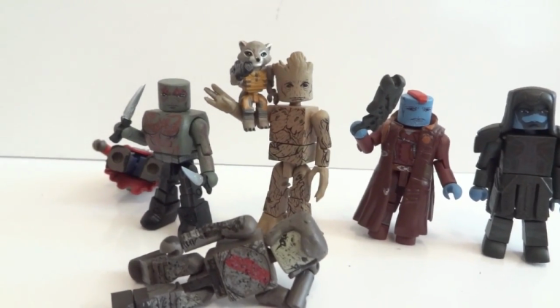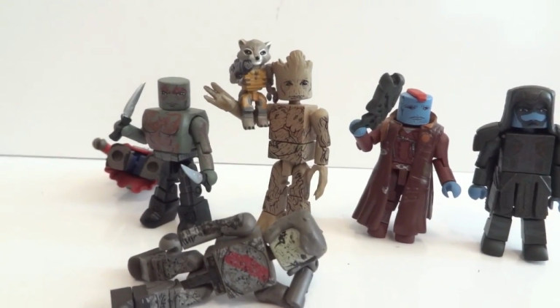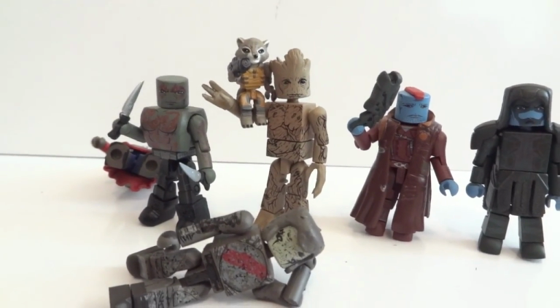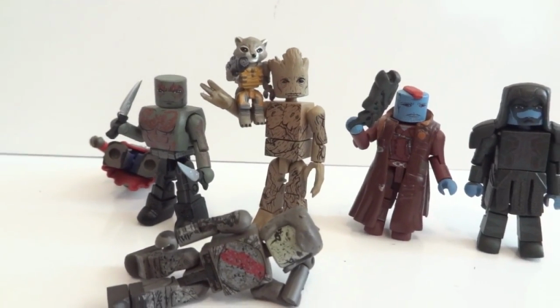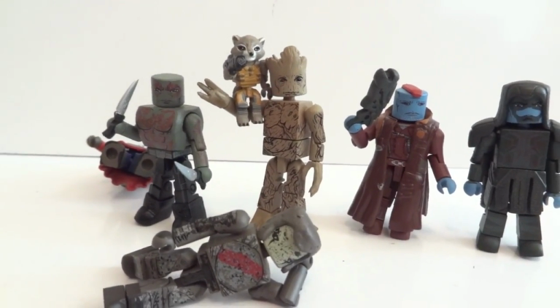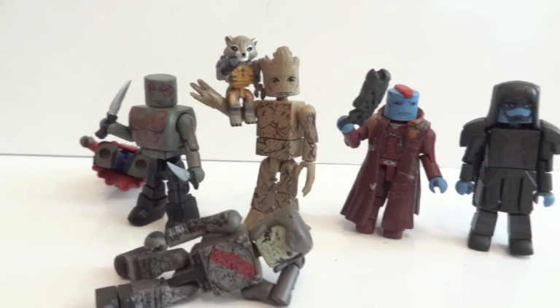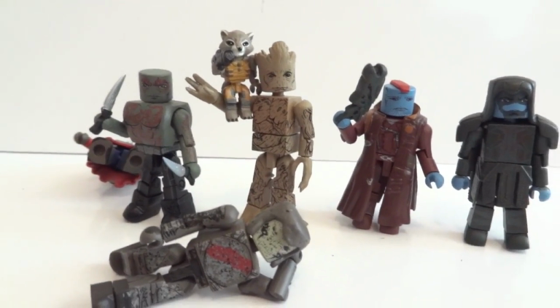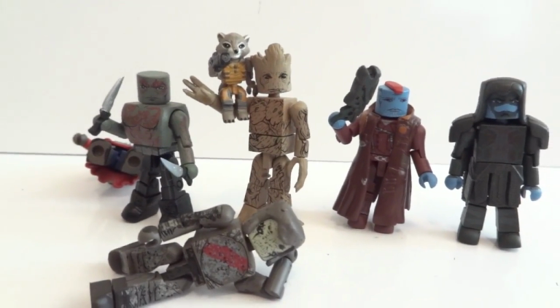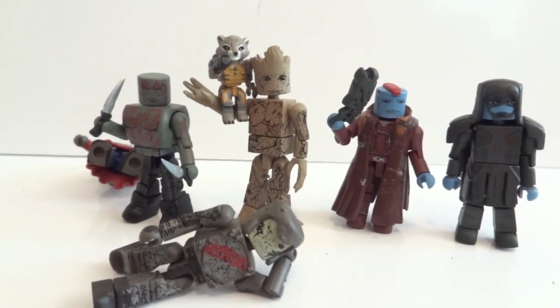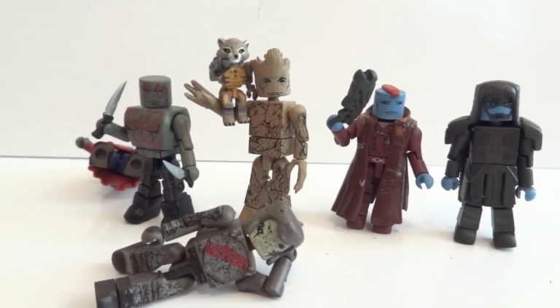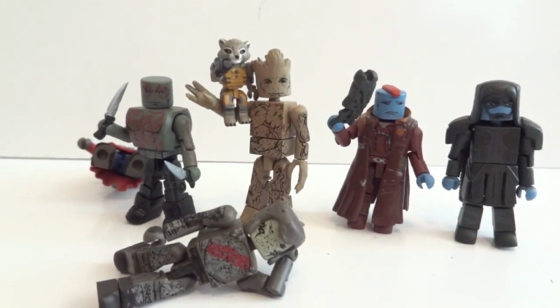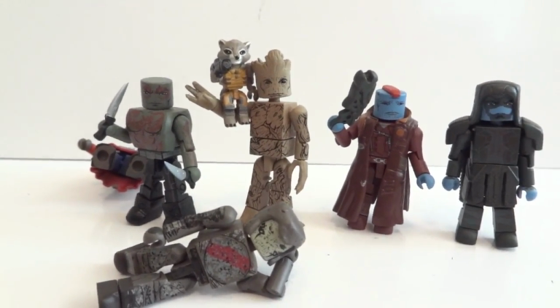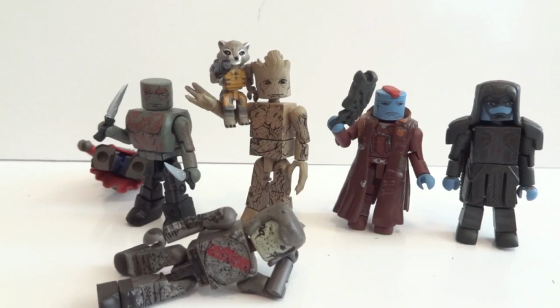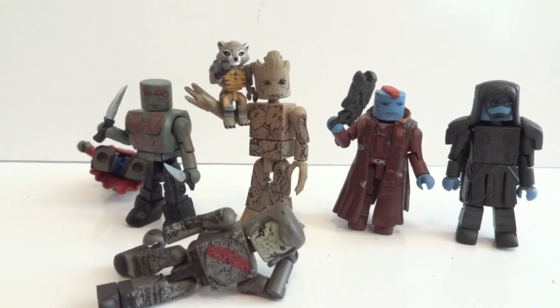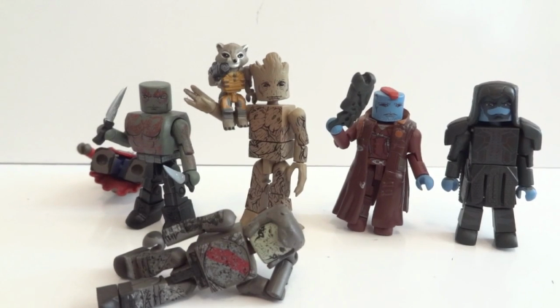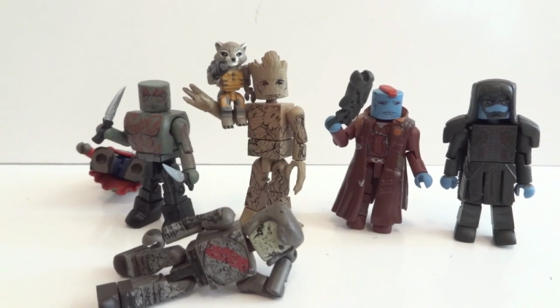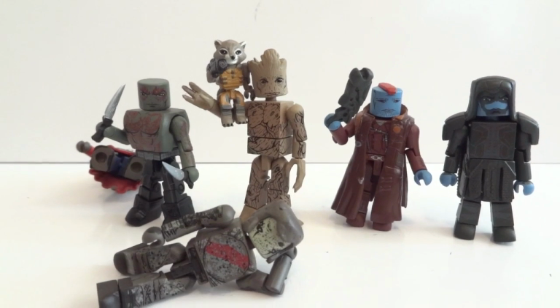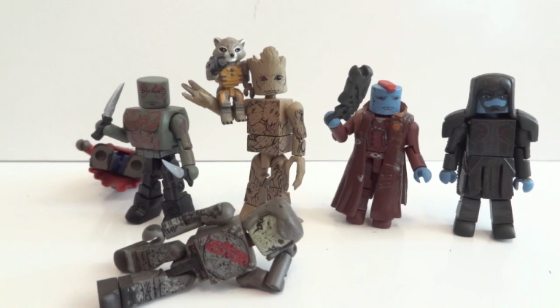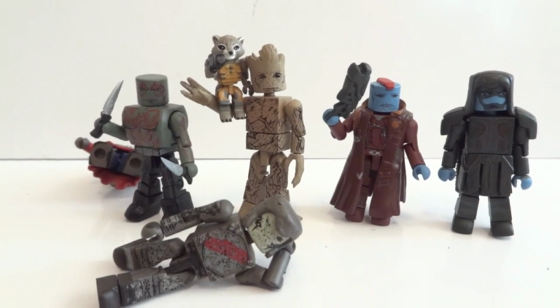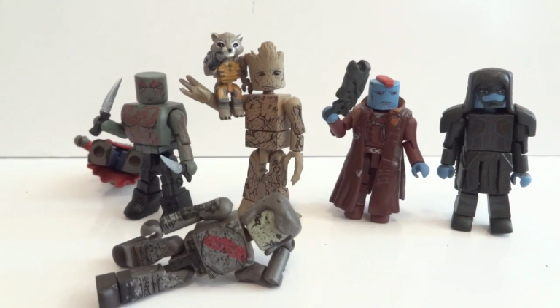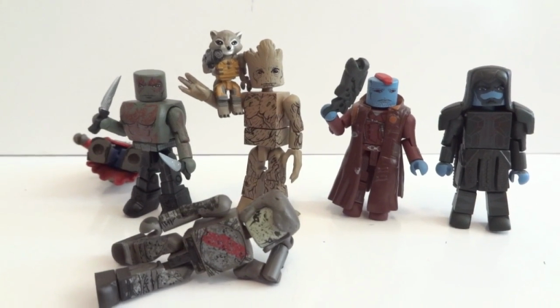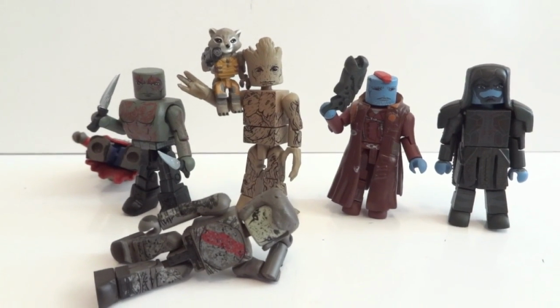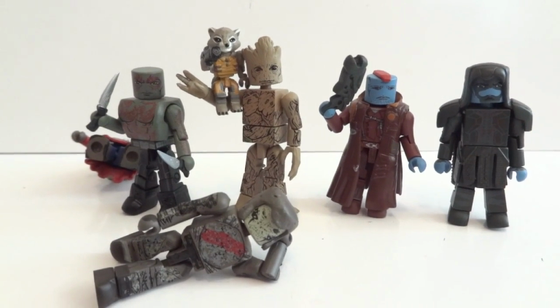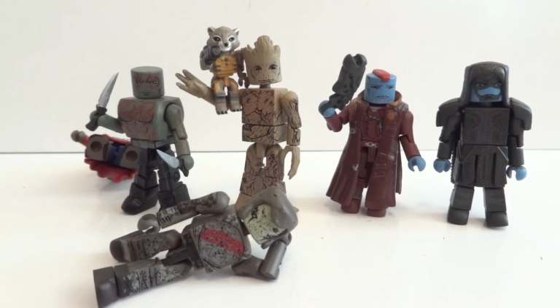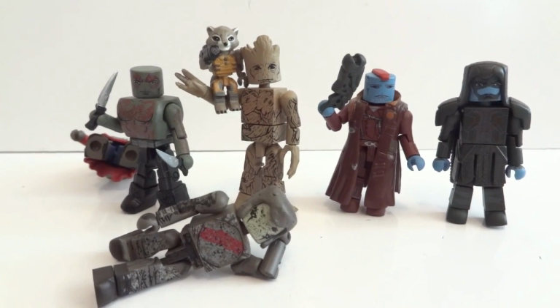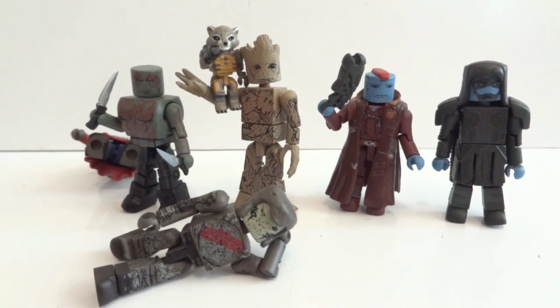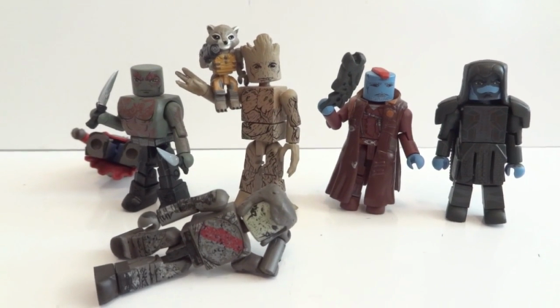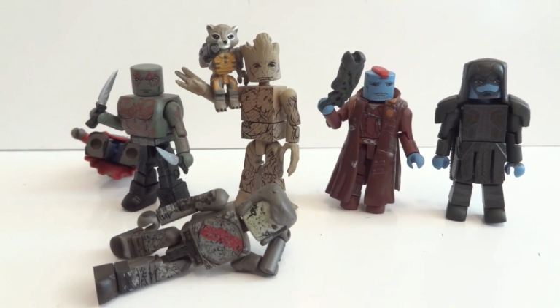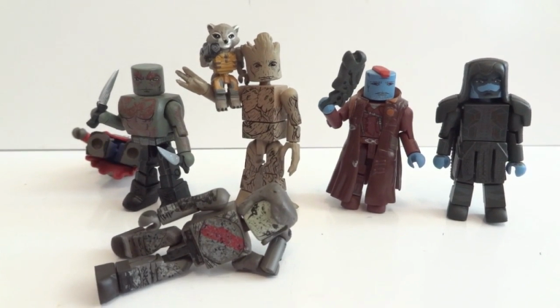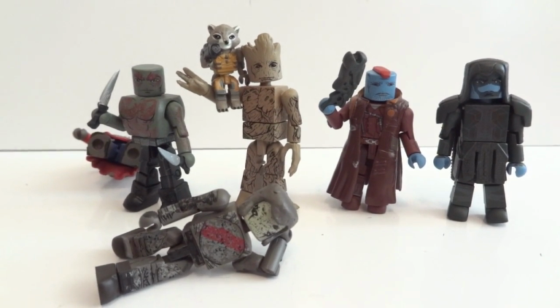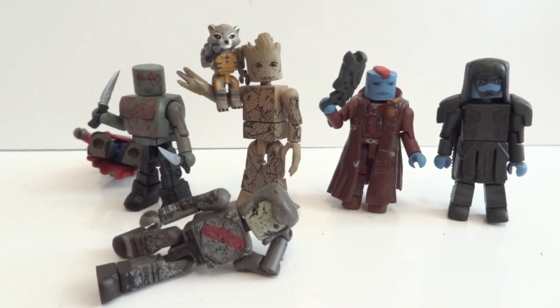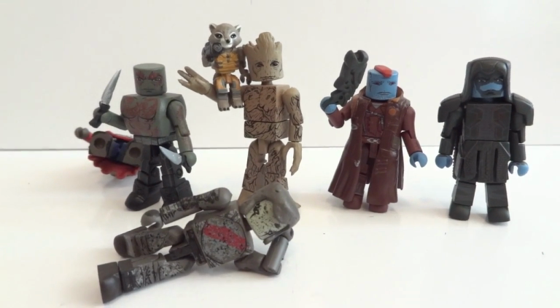I think they are $7.49 each at Toys R Us. There you go. Thanks for watching.